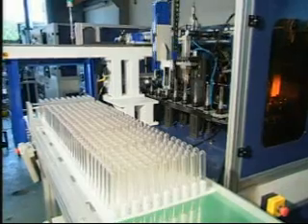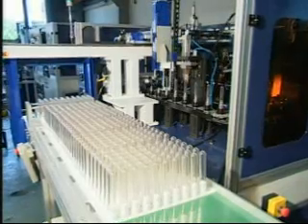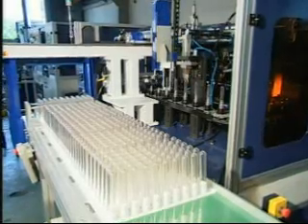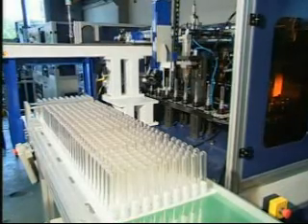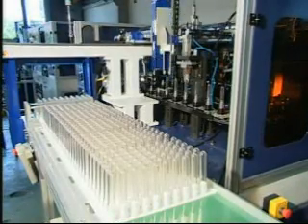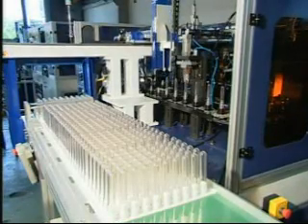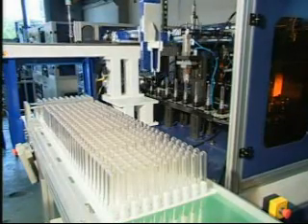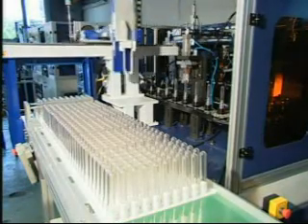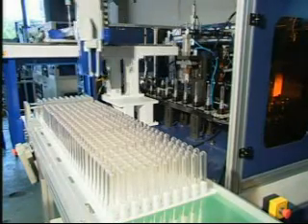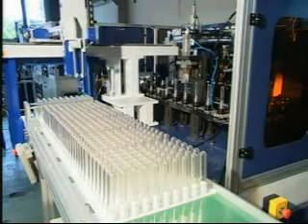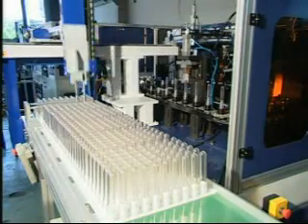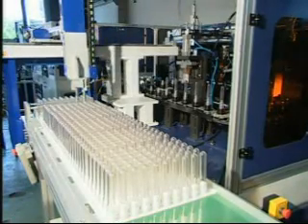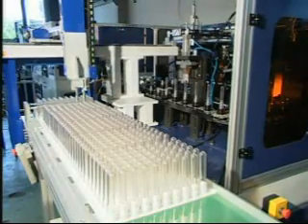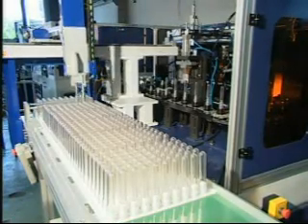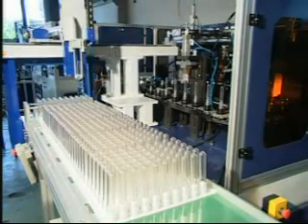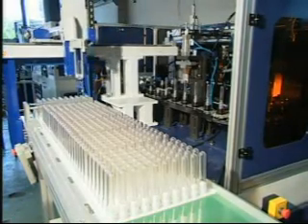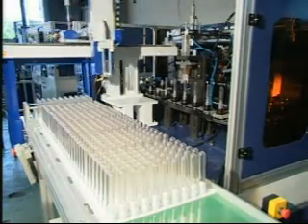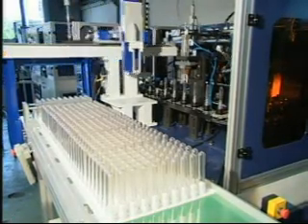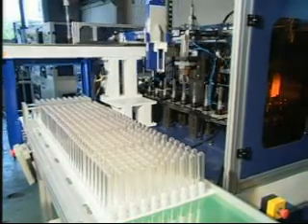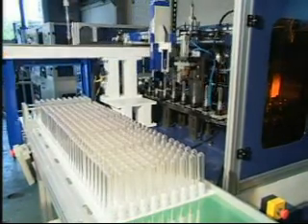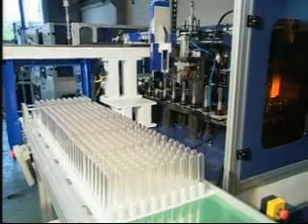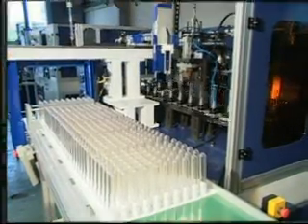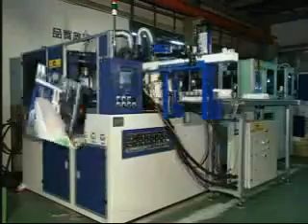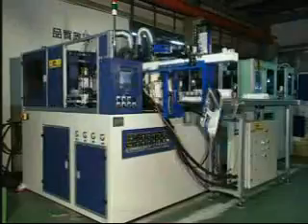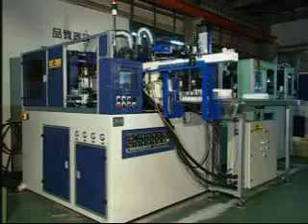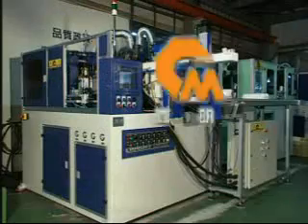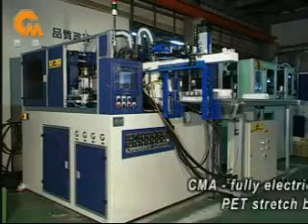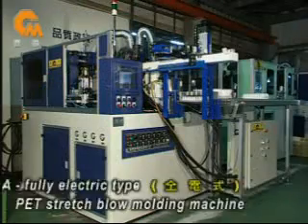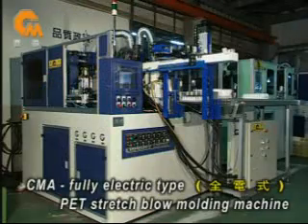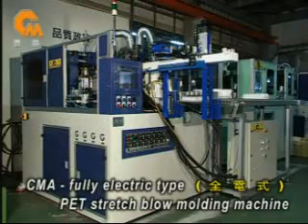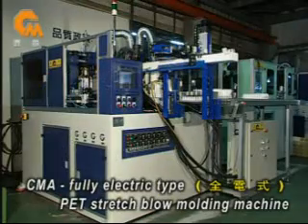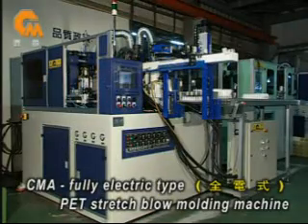CMA has the ability to accommodate made-to-order requirements, and clients' benefits always come first.